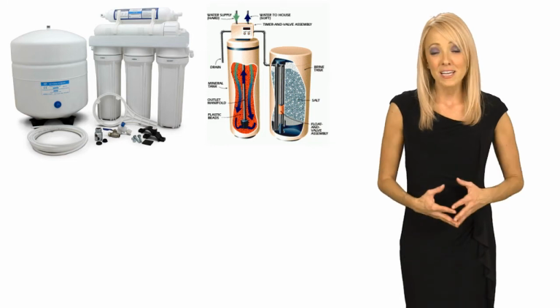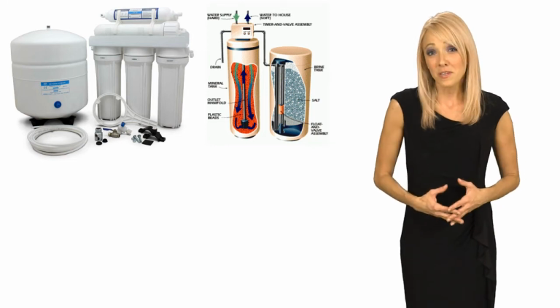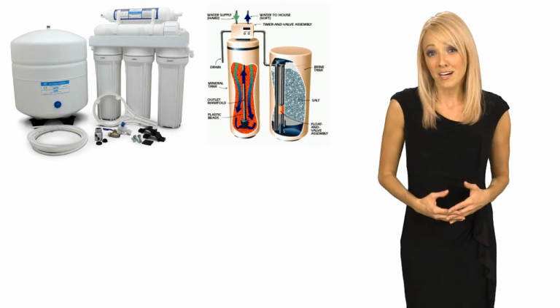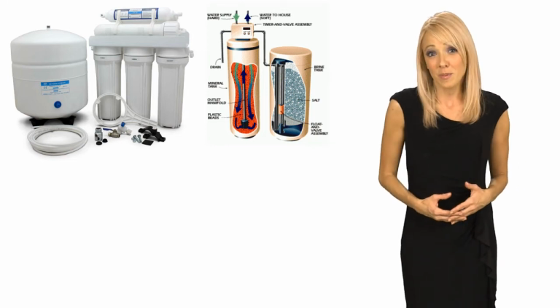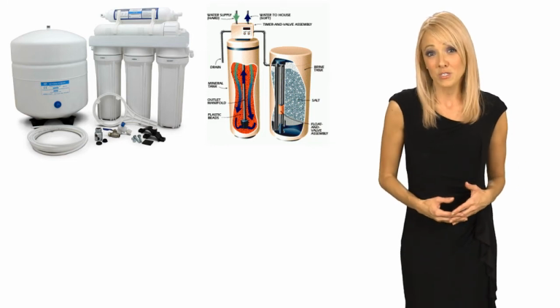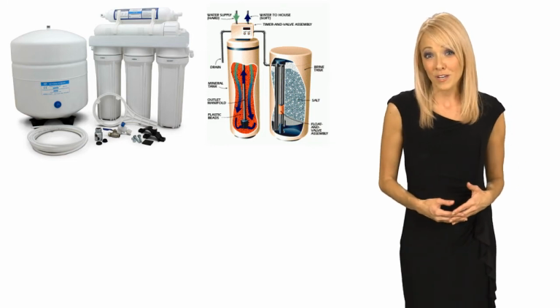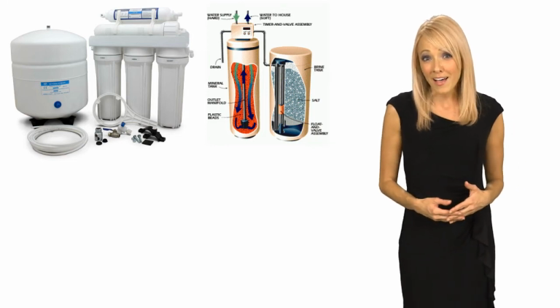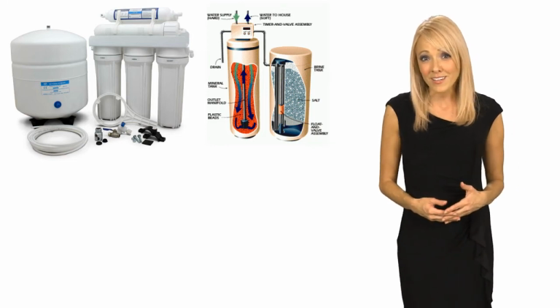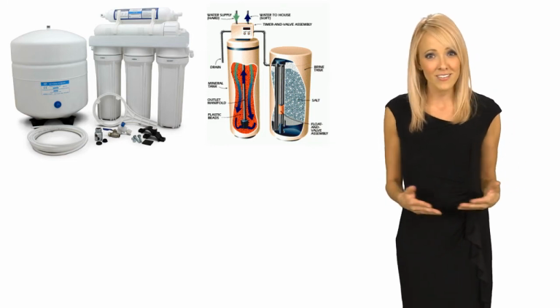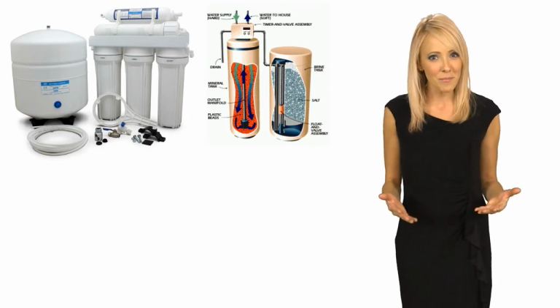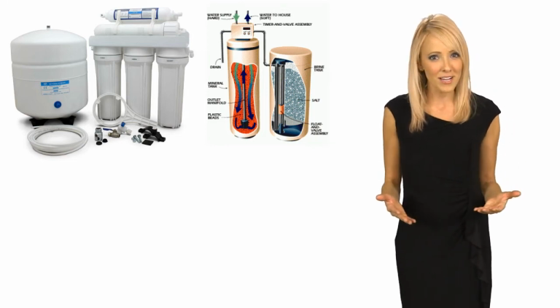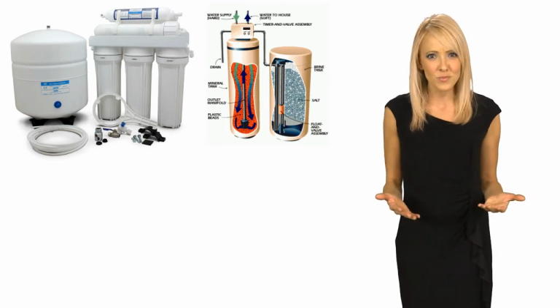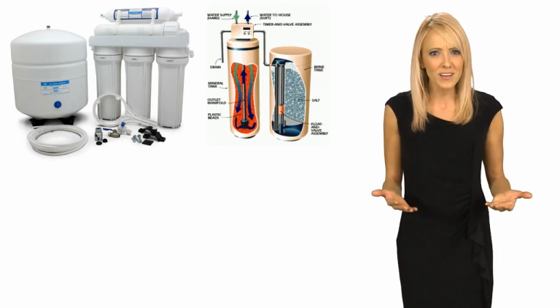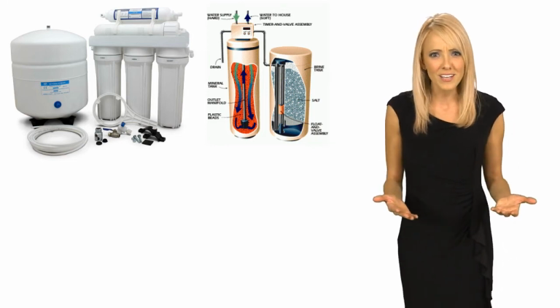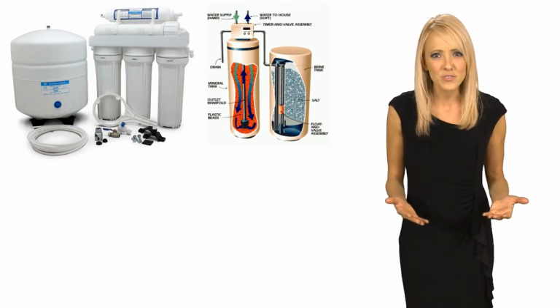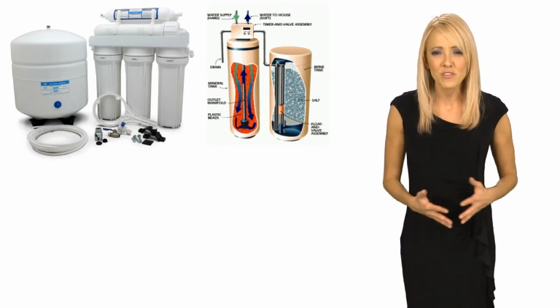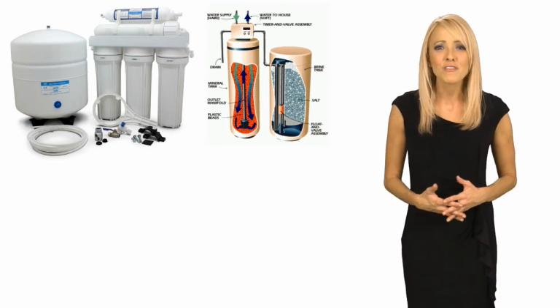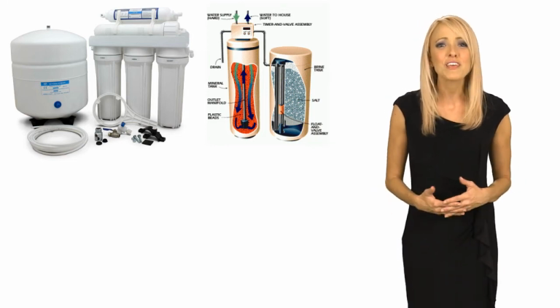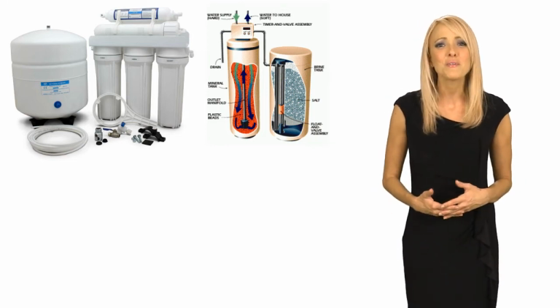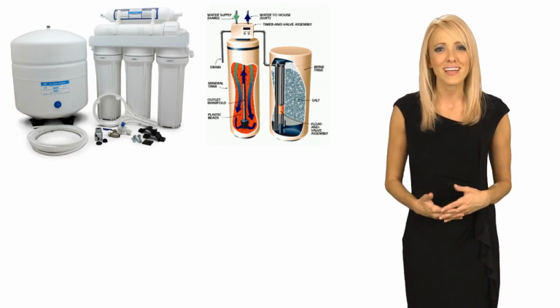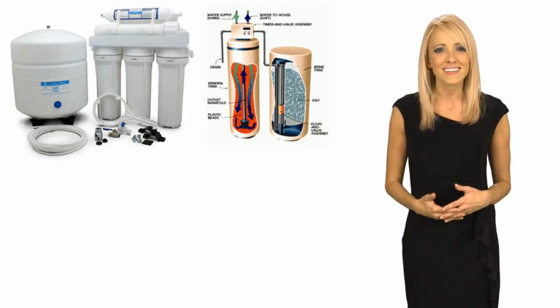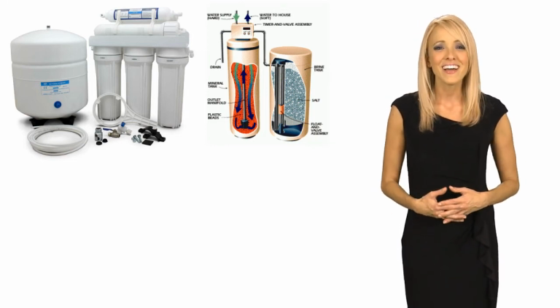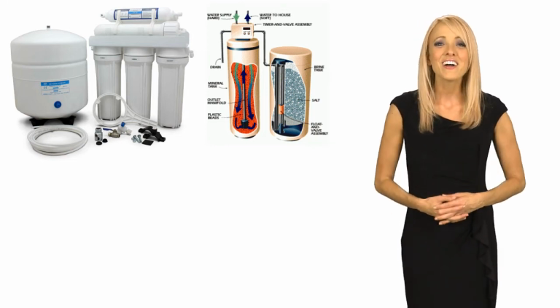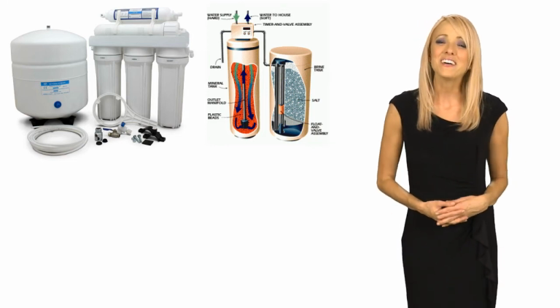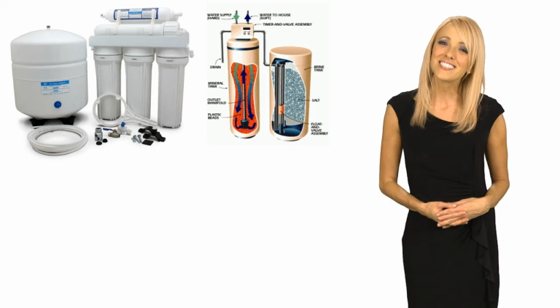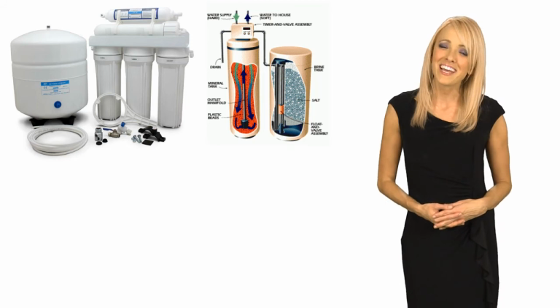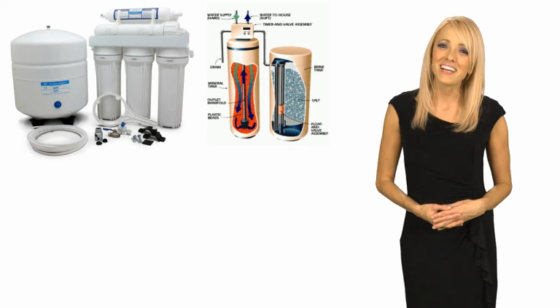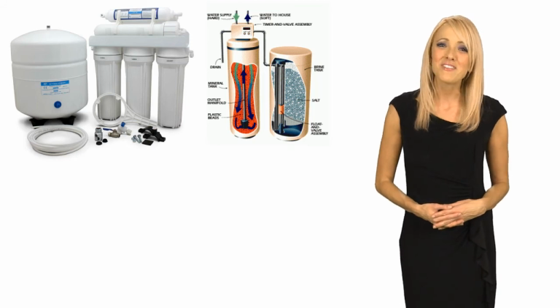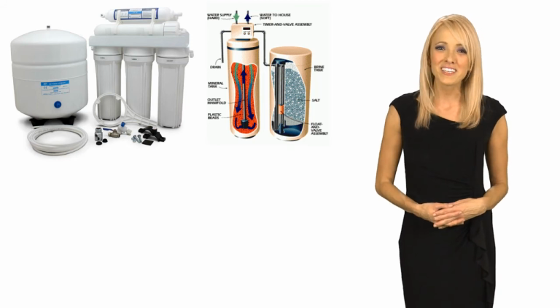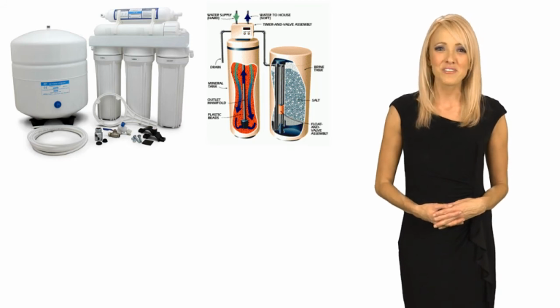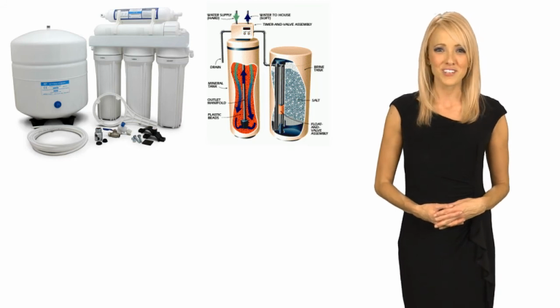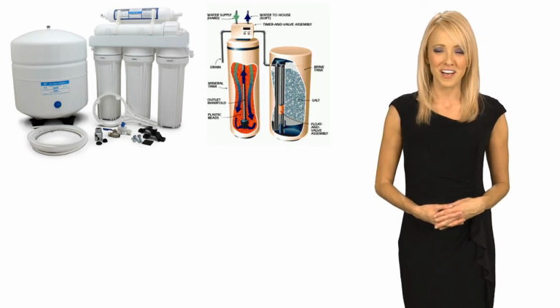It only costs pennies per gallon, and at that price, why not use it for everything you can? Call us today and find out for yourself.